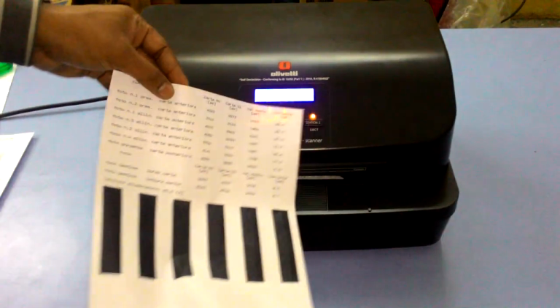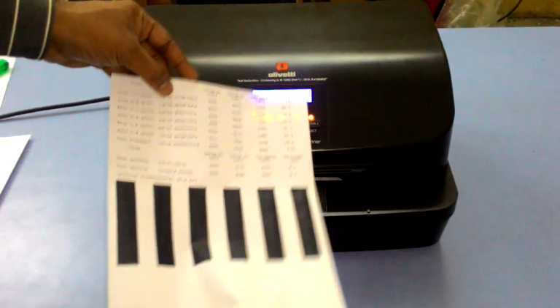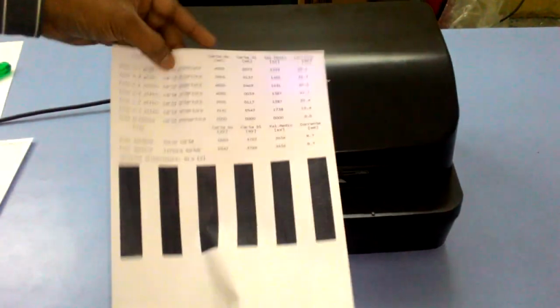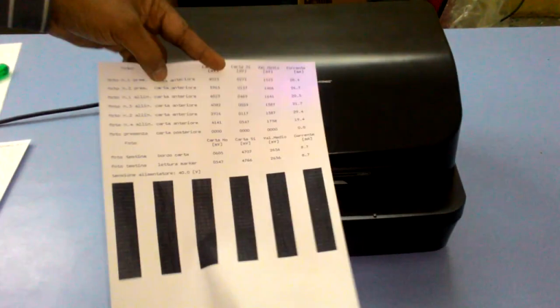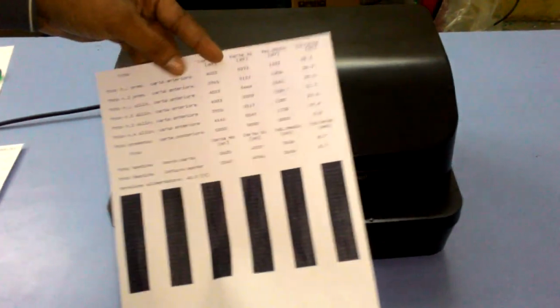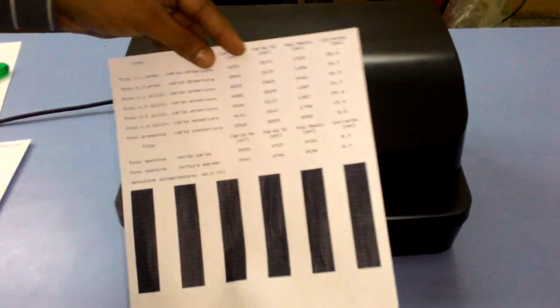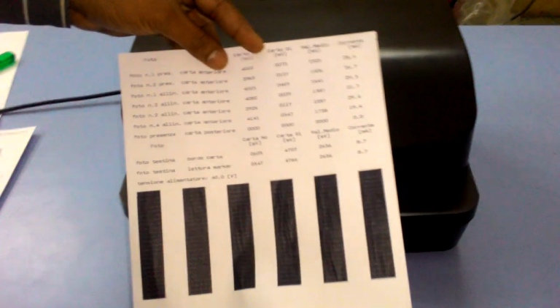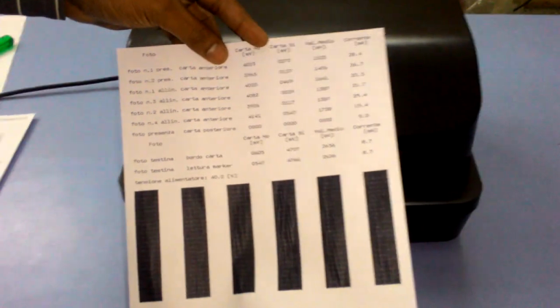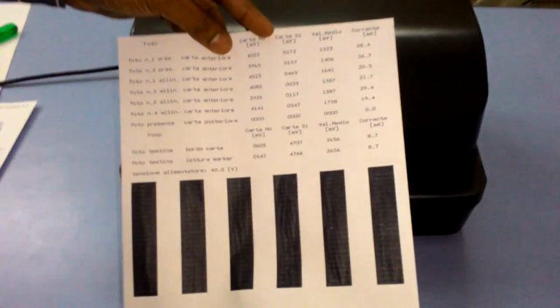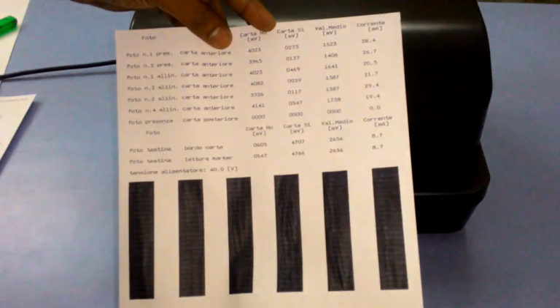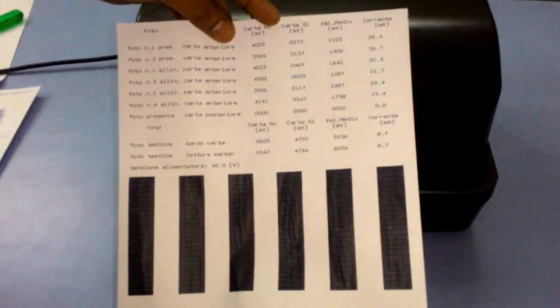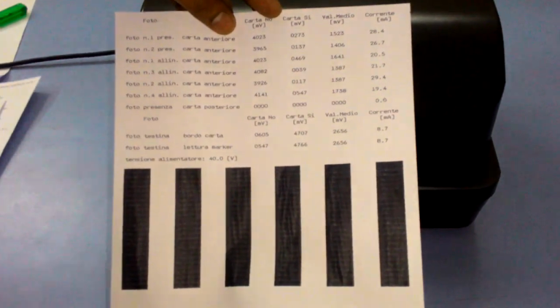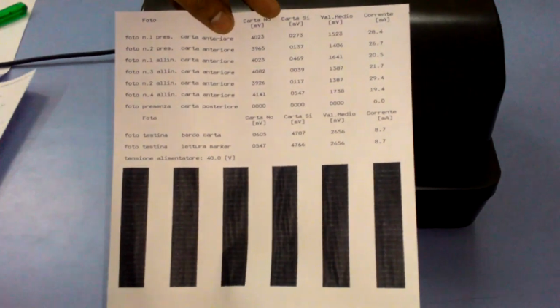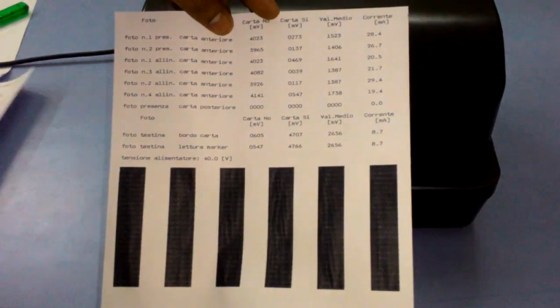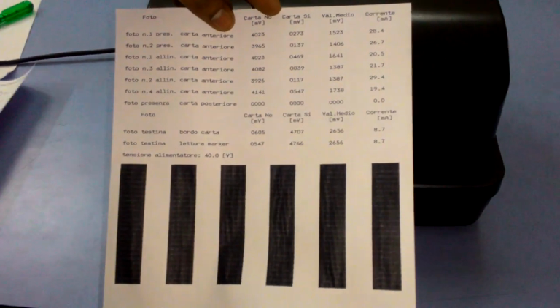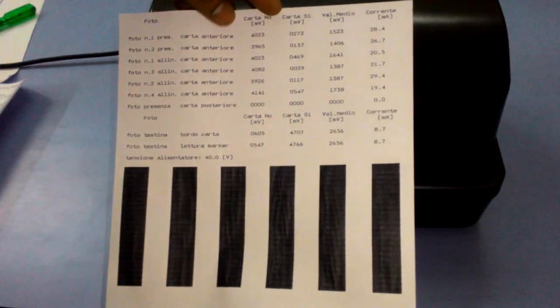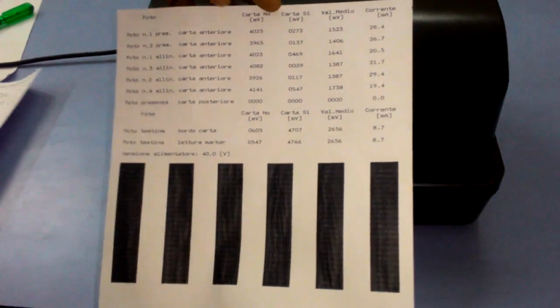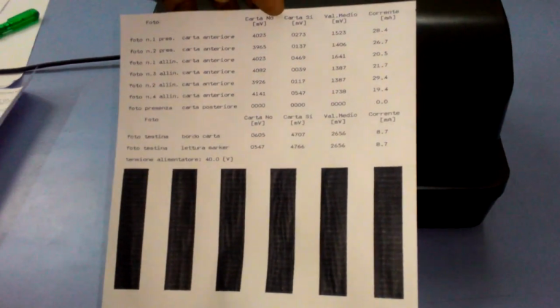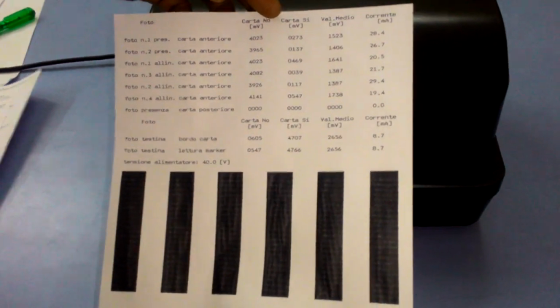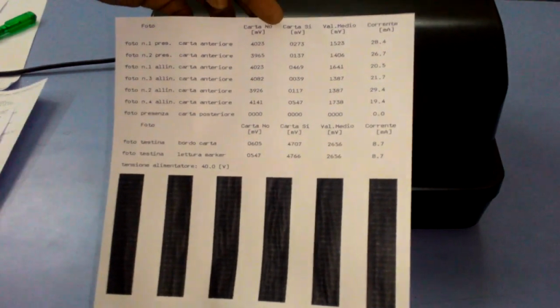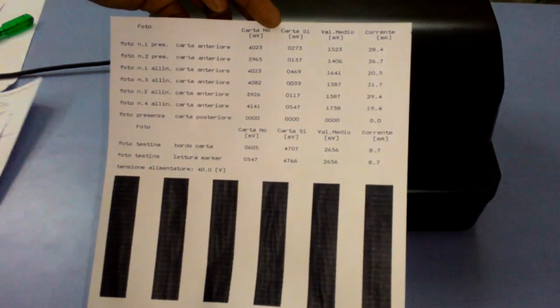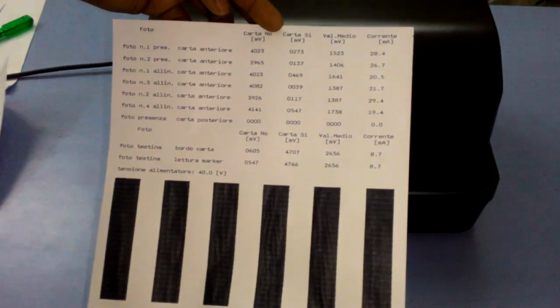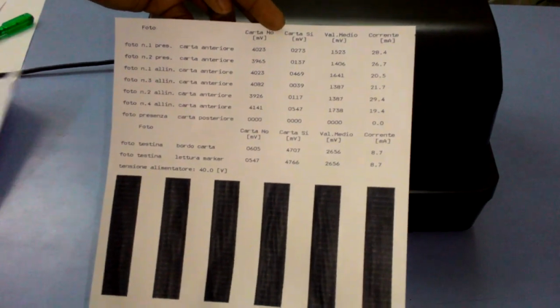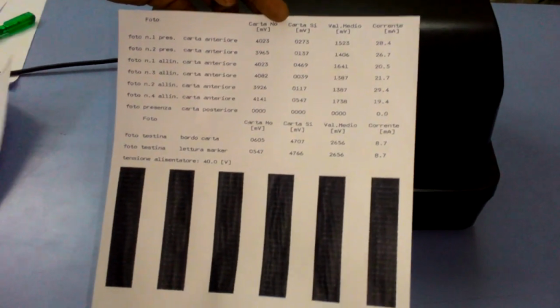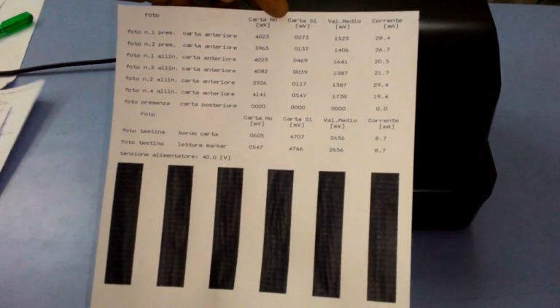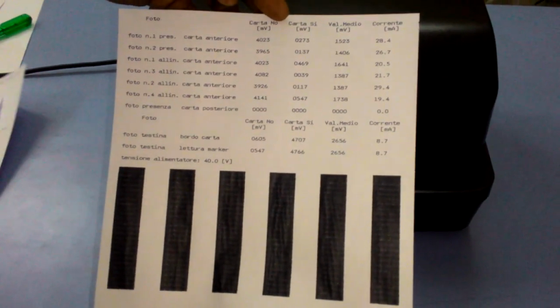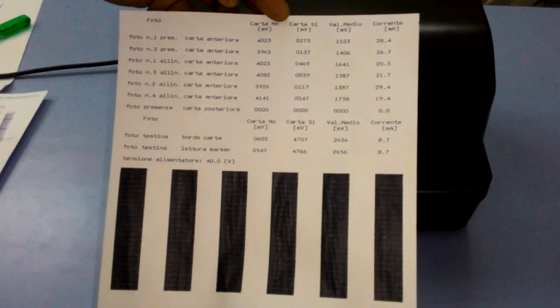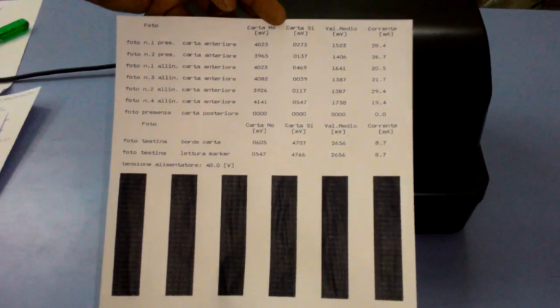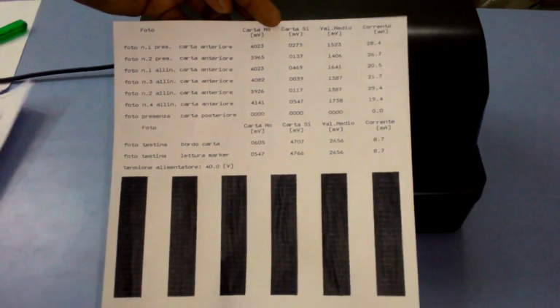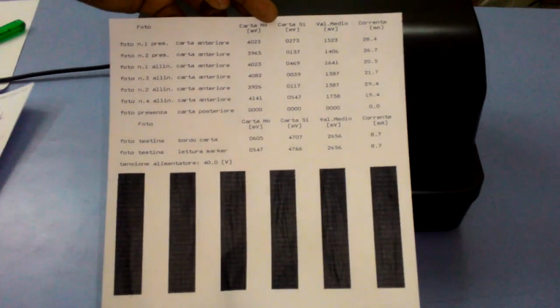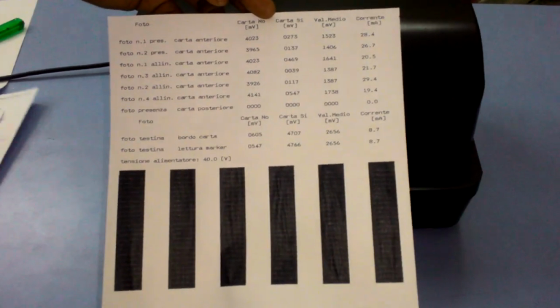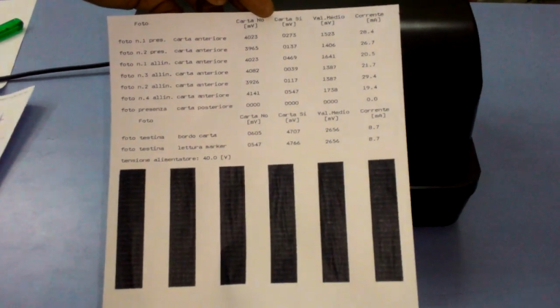It will print like this. This is your head calibration — printer head calibration.